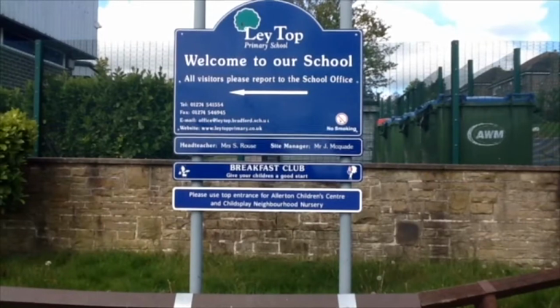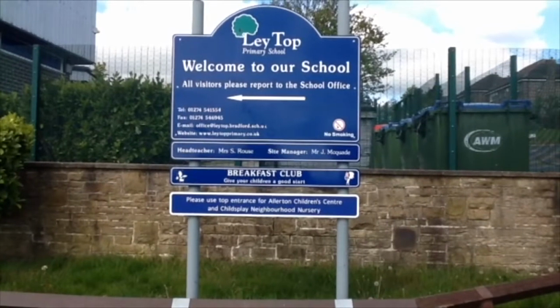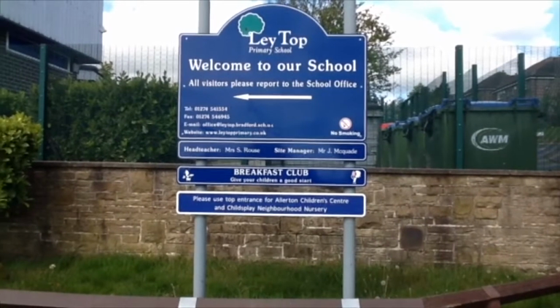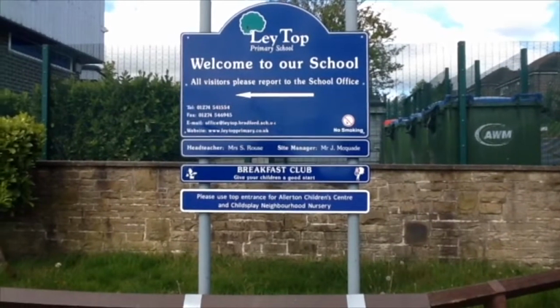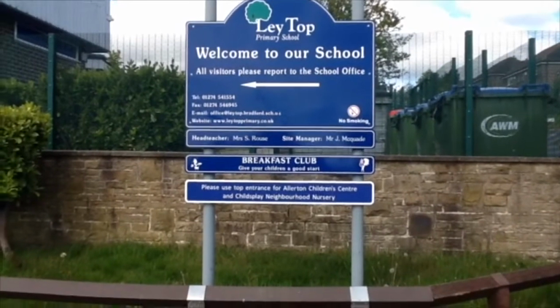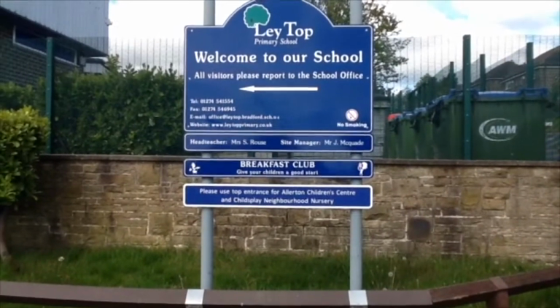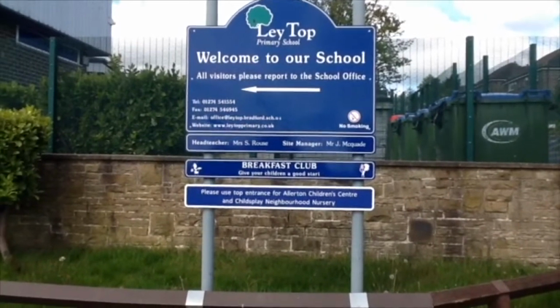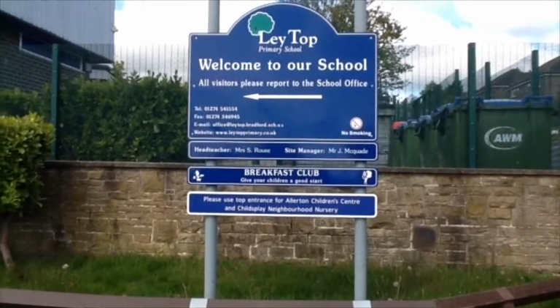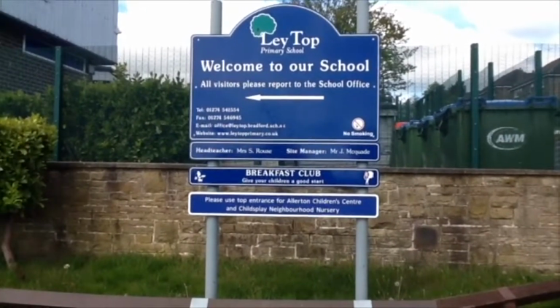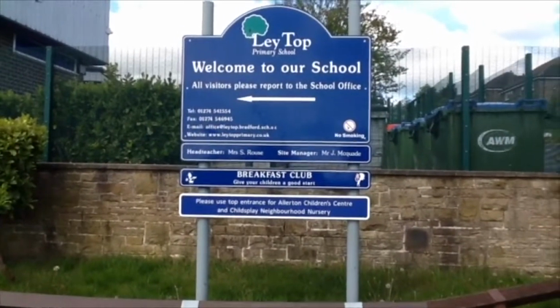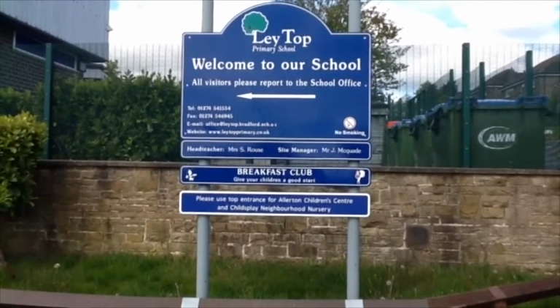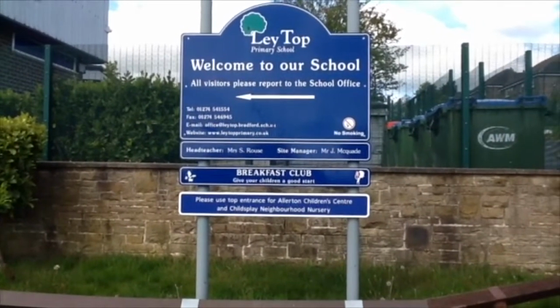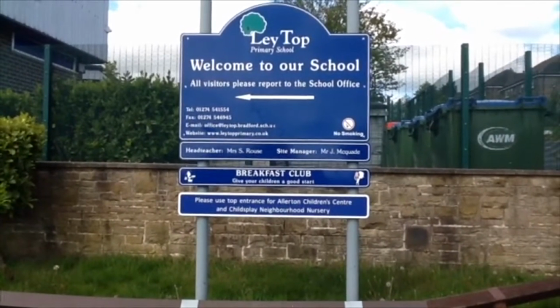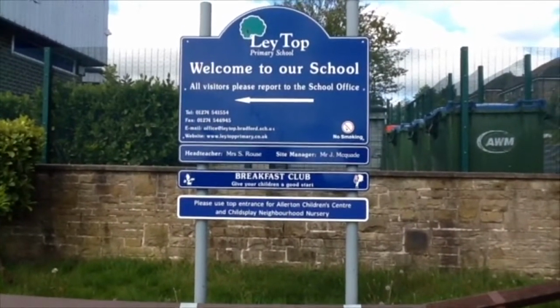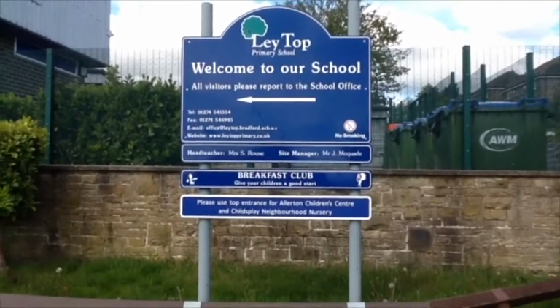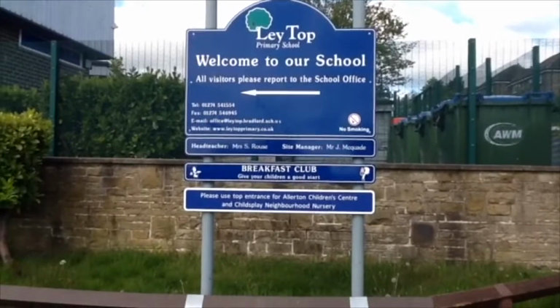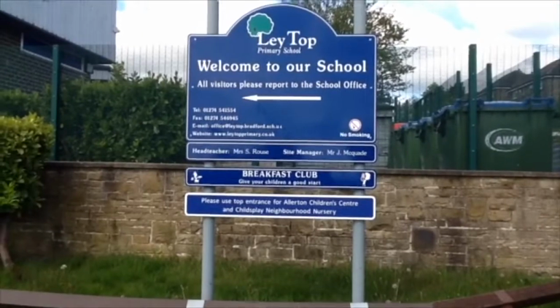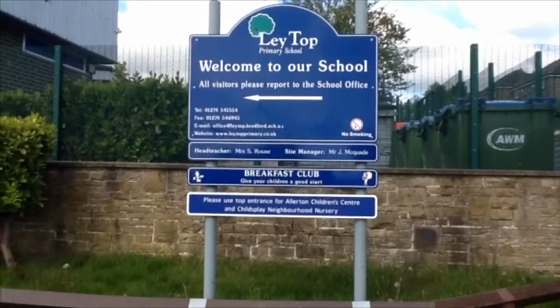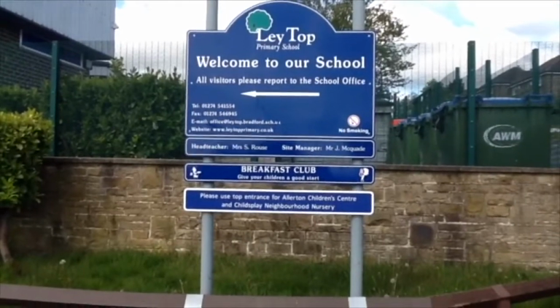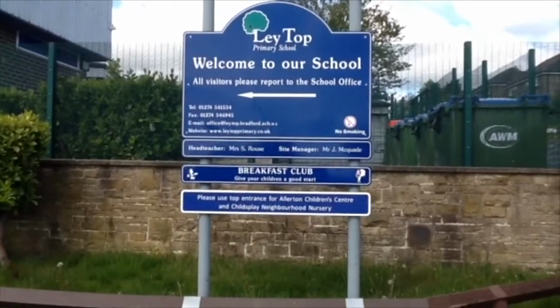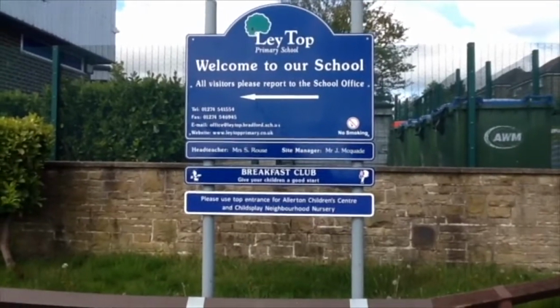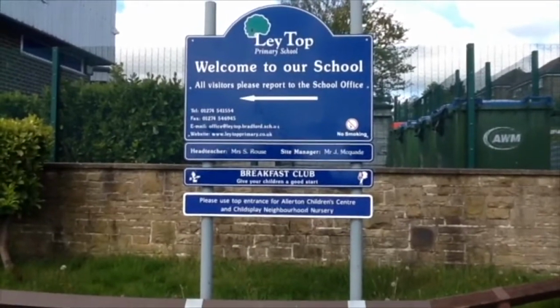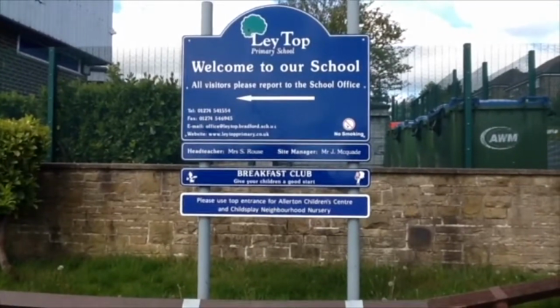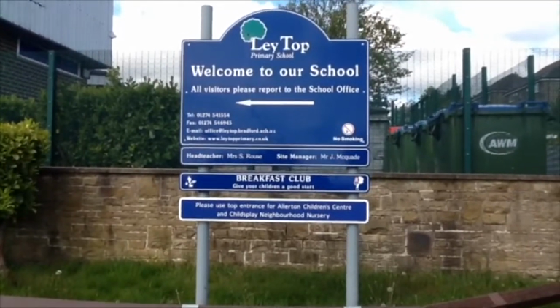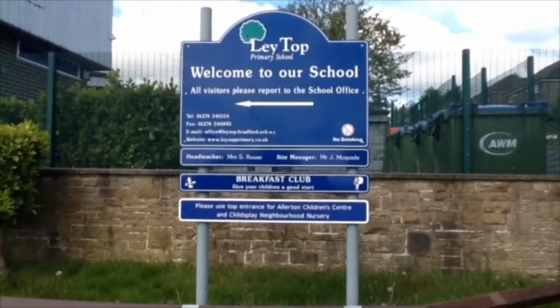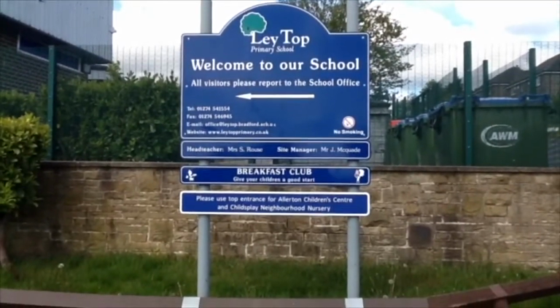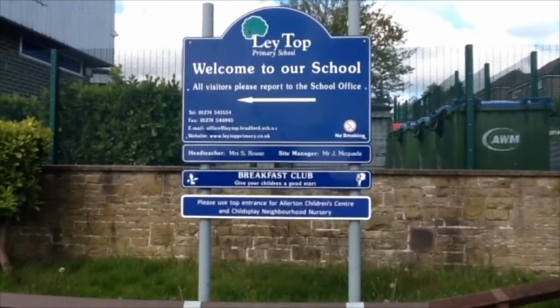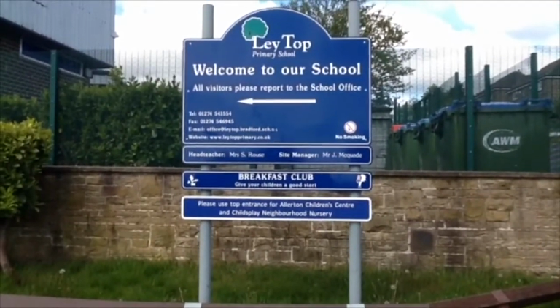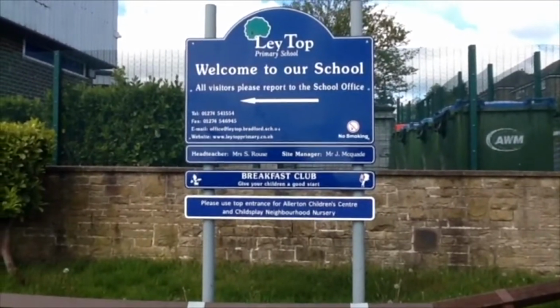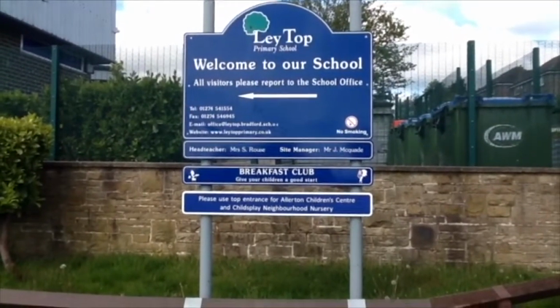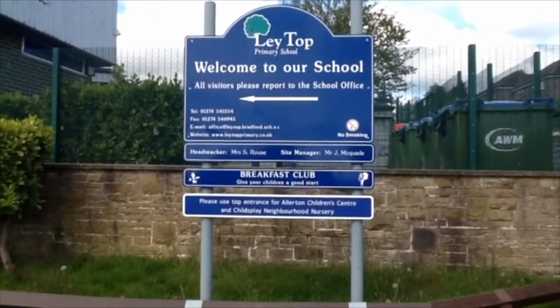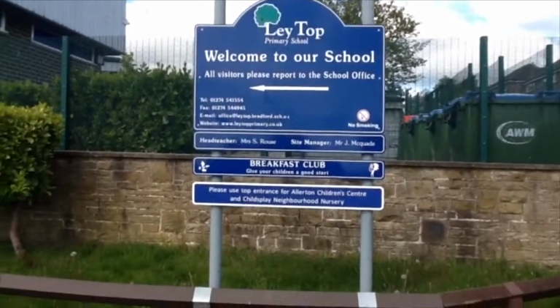Hello everyone. If you are coming into Year 4 in September, you will use the same entrance as you did when you were in Year 3.